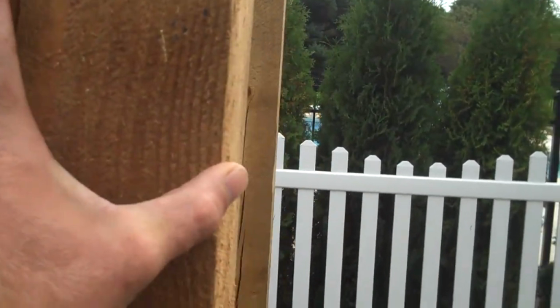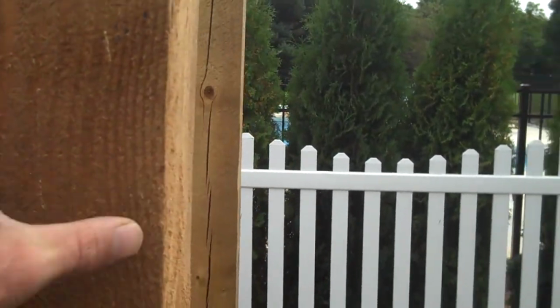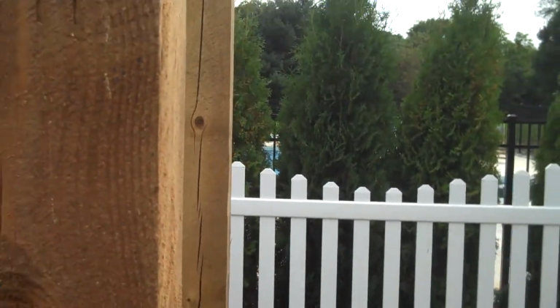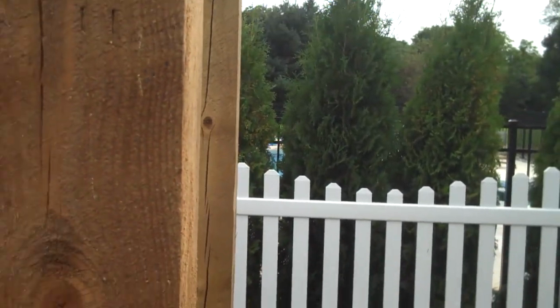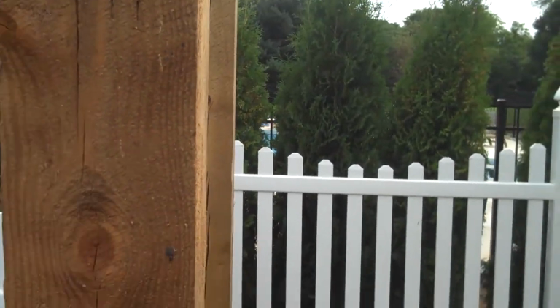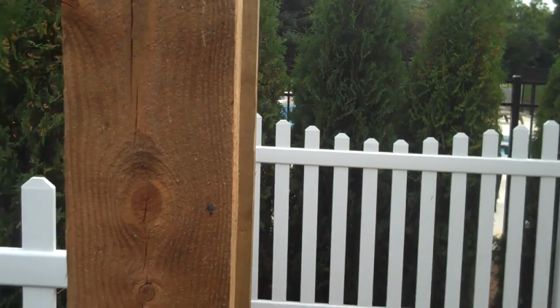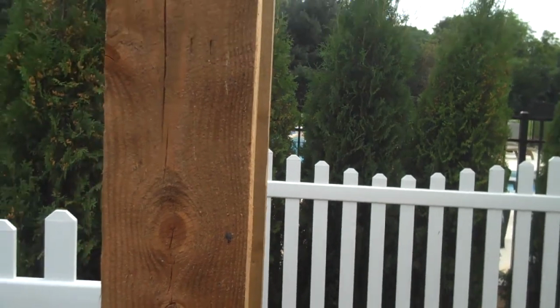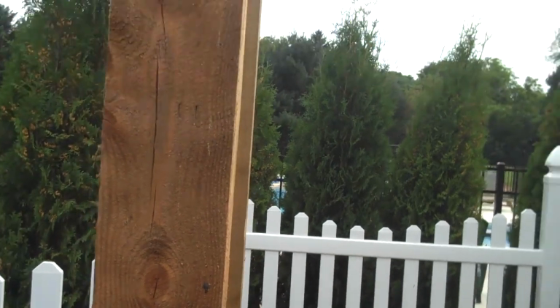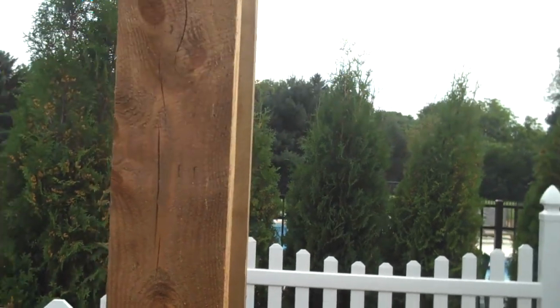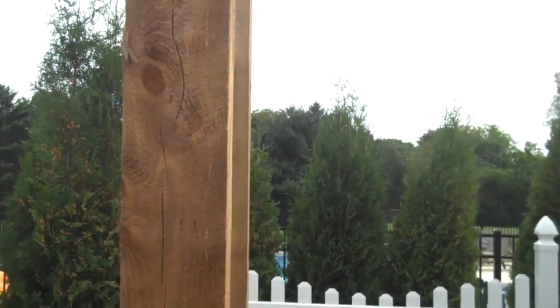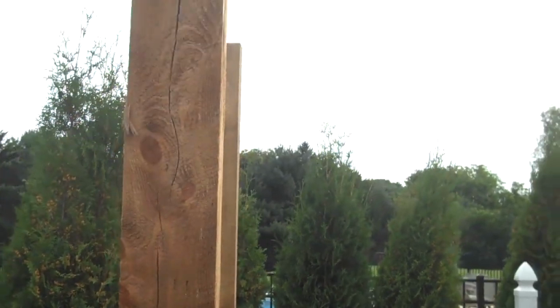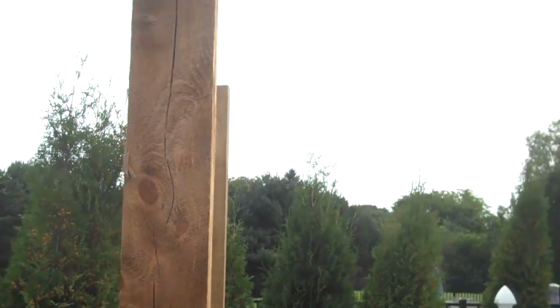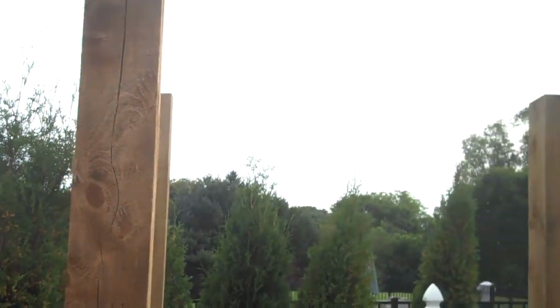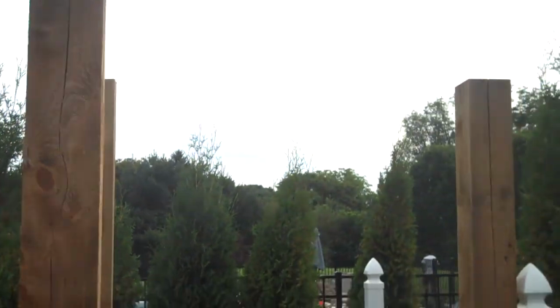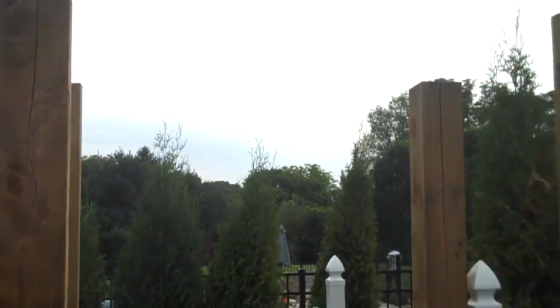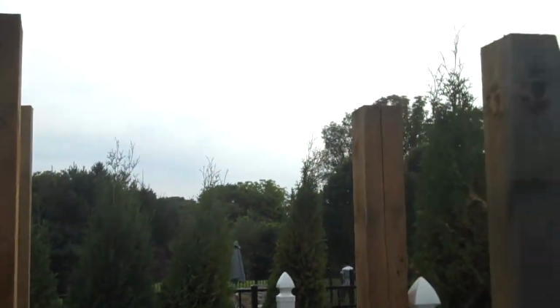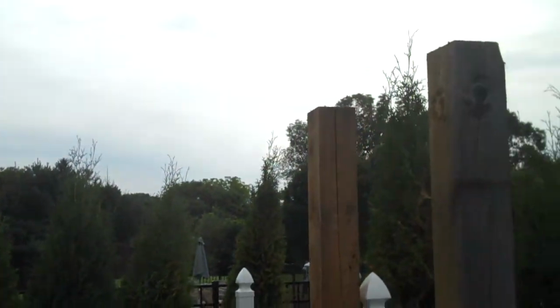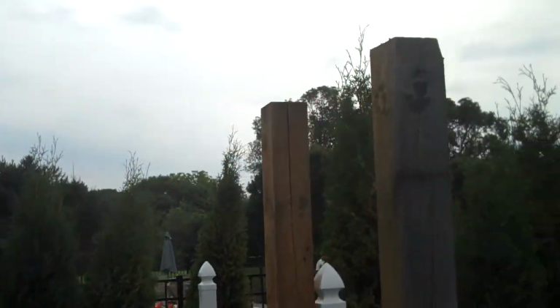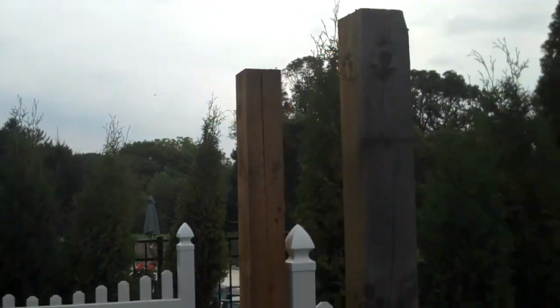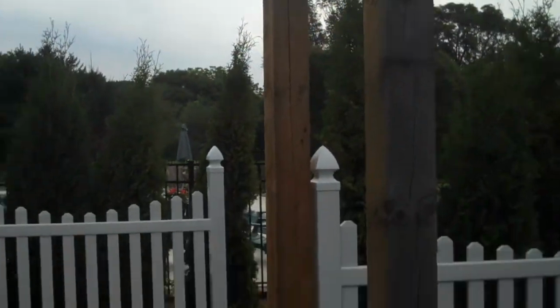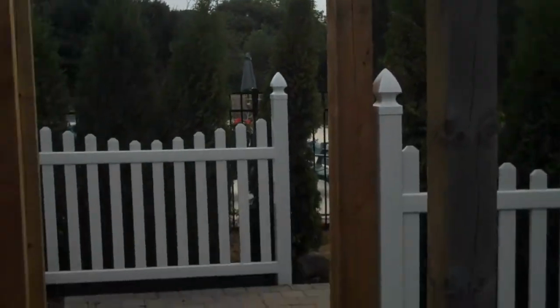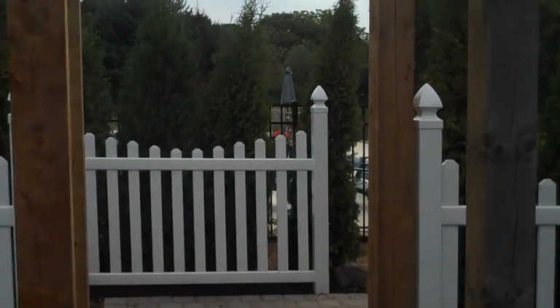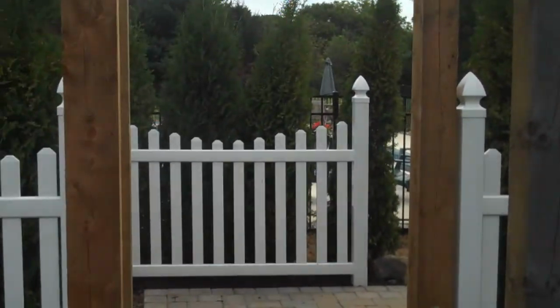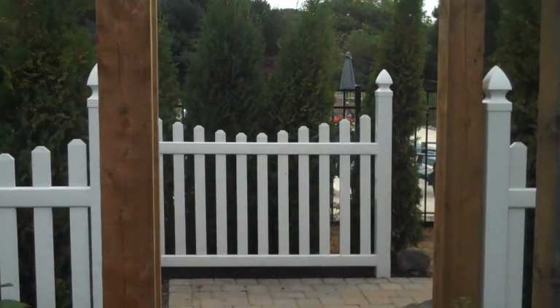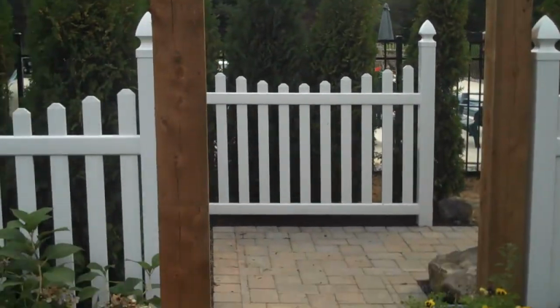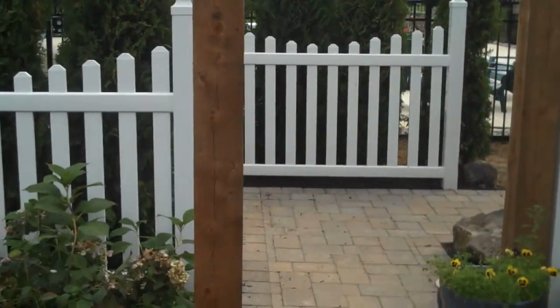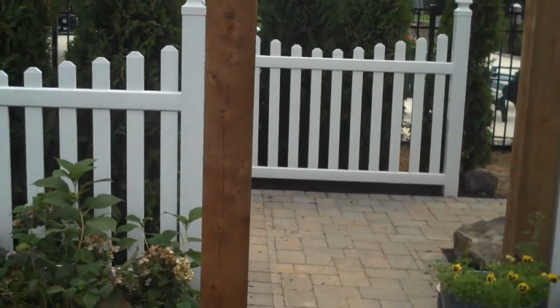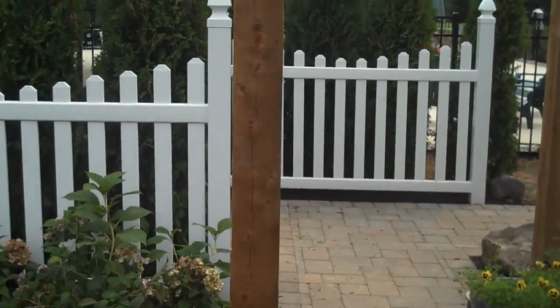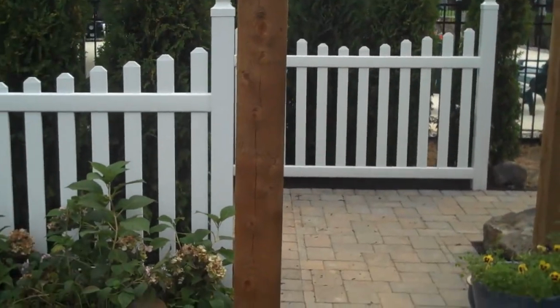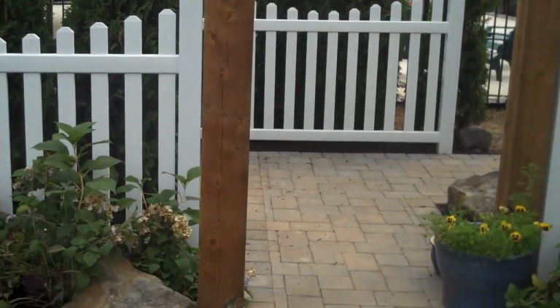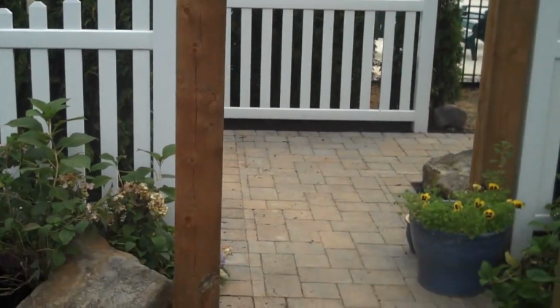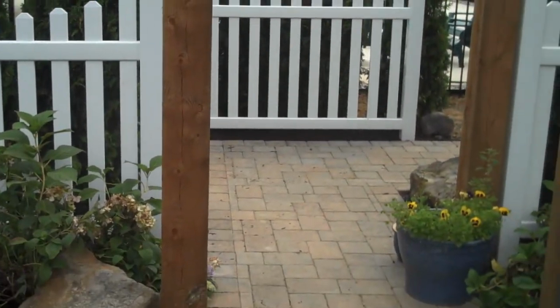We also installed four six-by-six posts, which we're actually going to create a pergola on top with some wisteria growing over top of it.